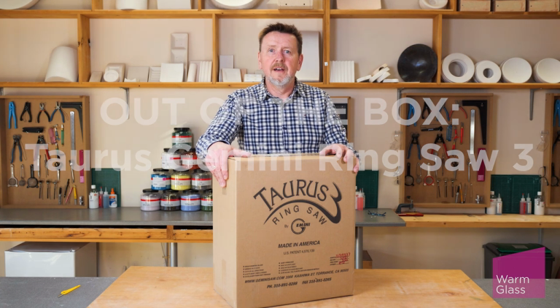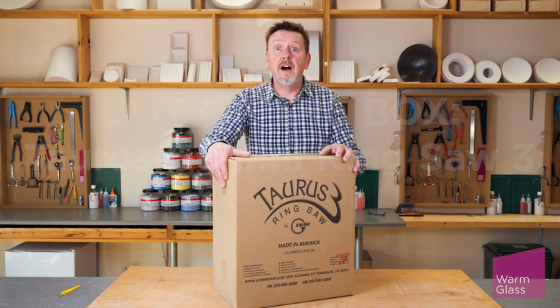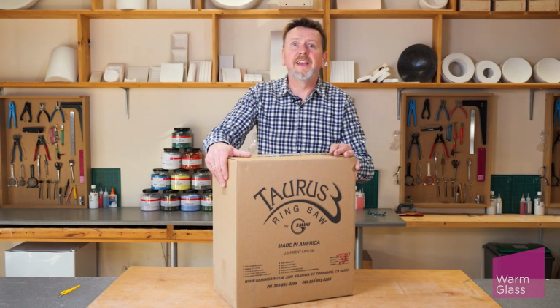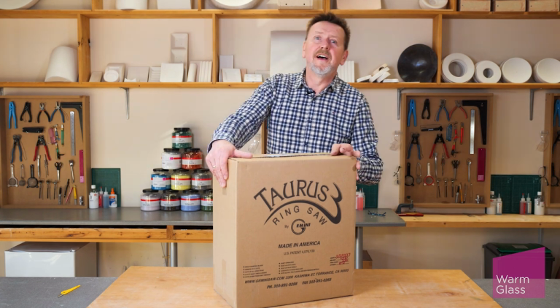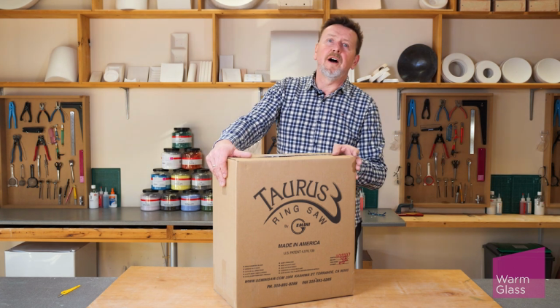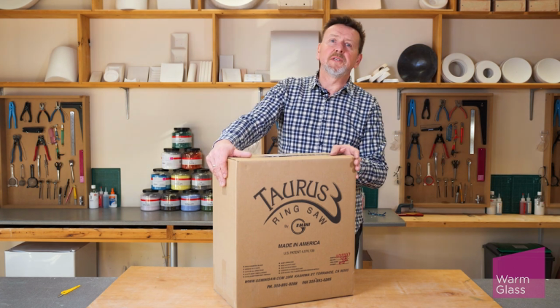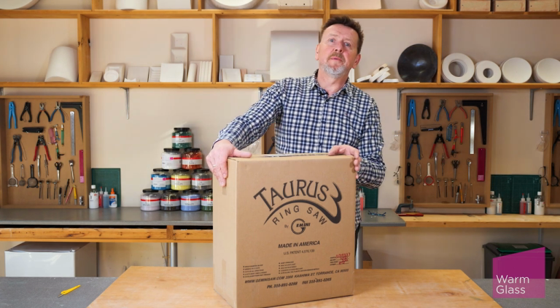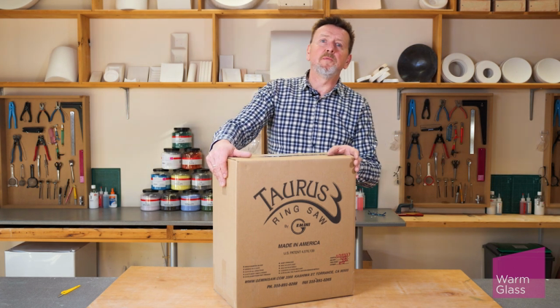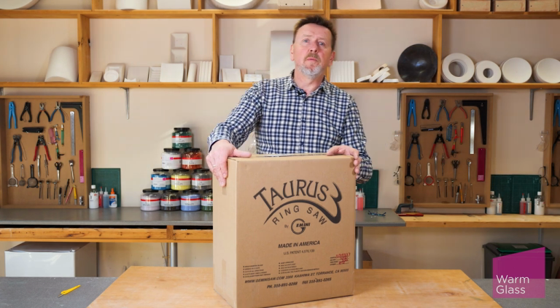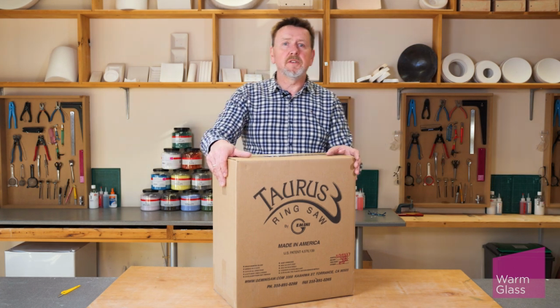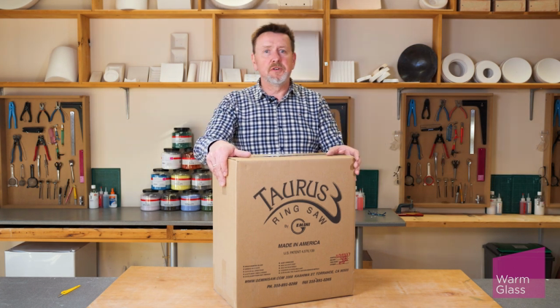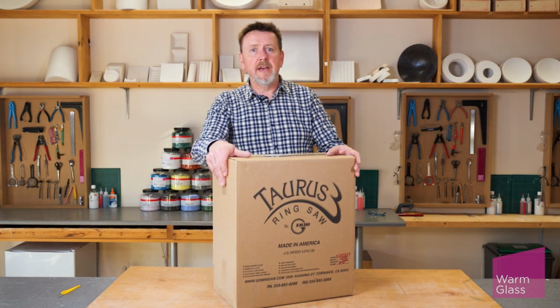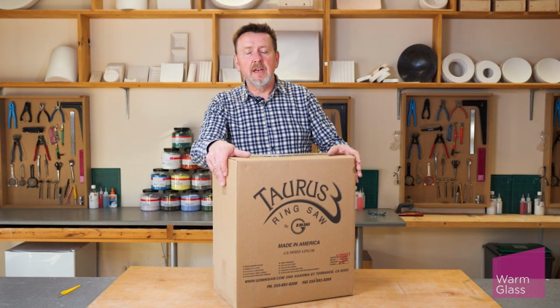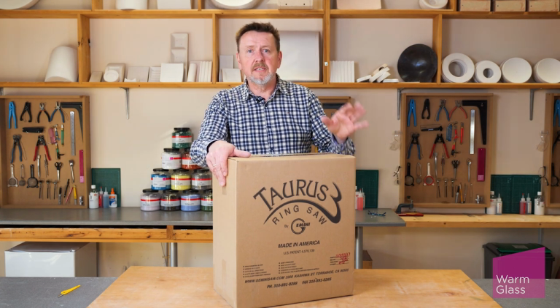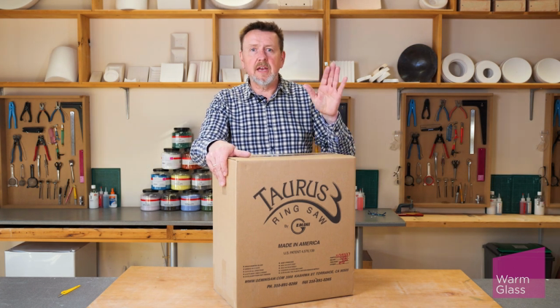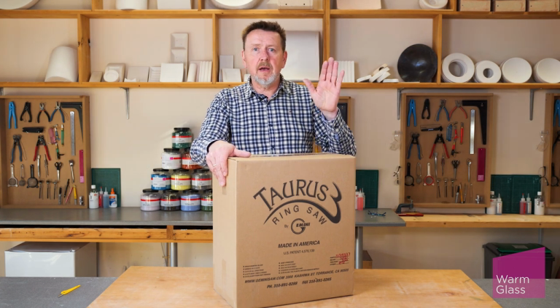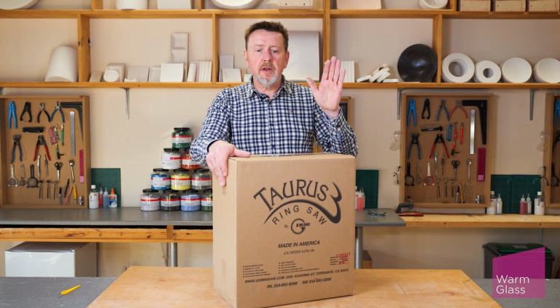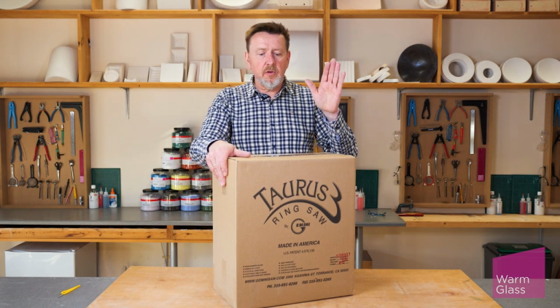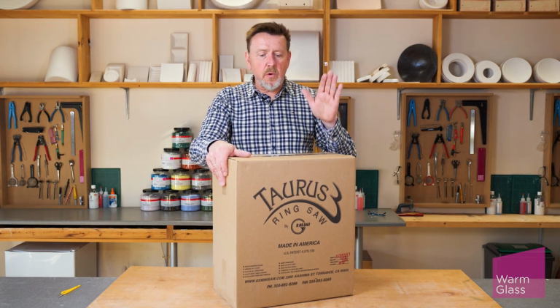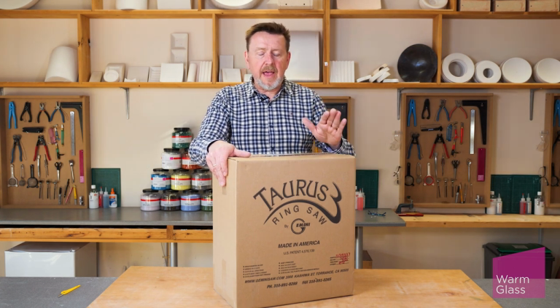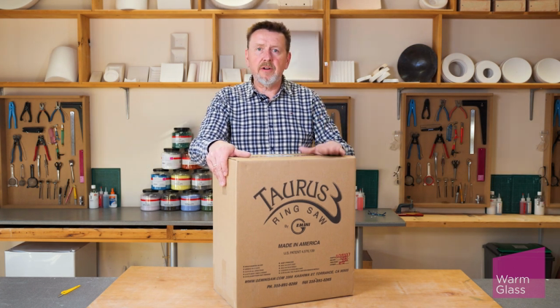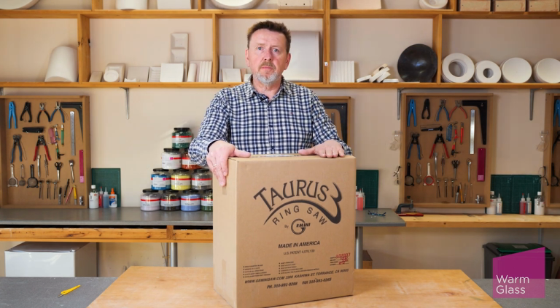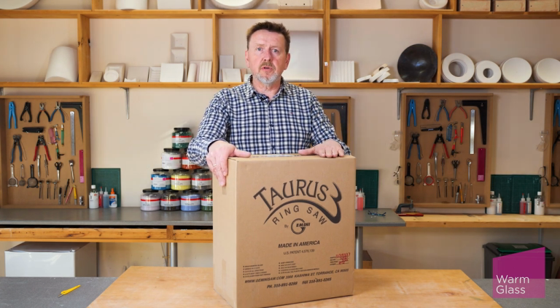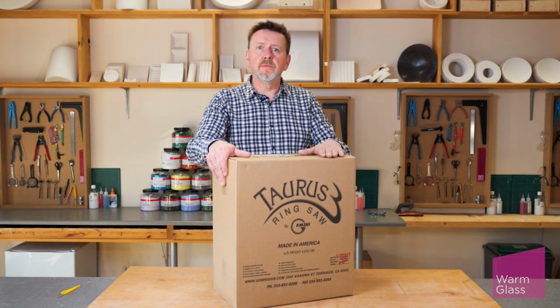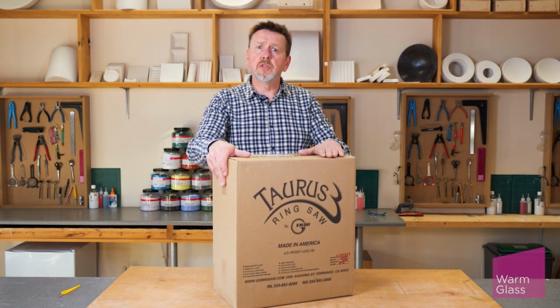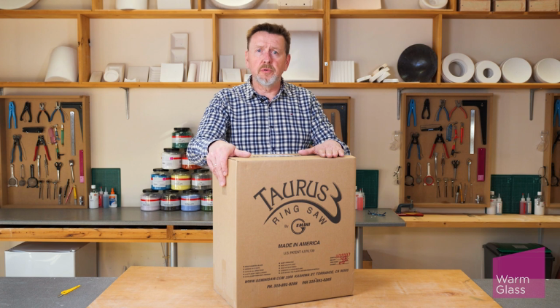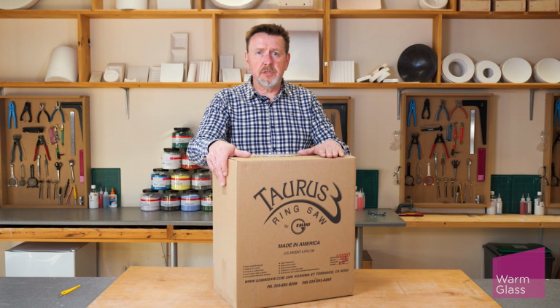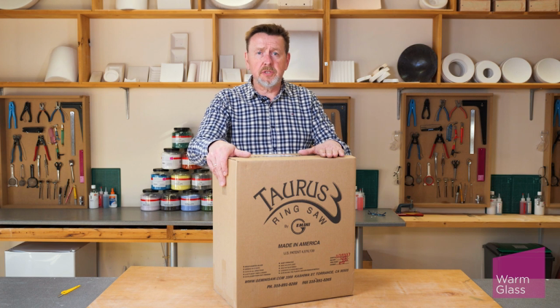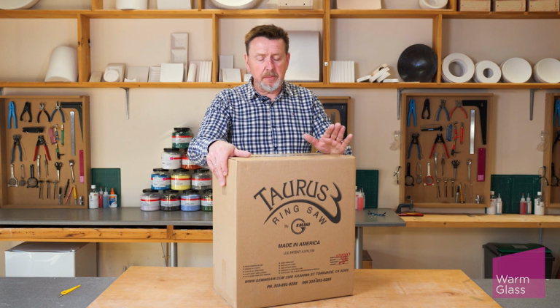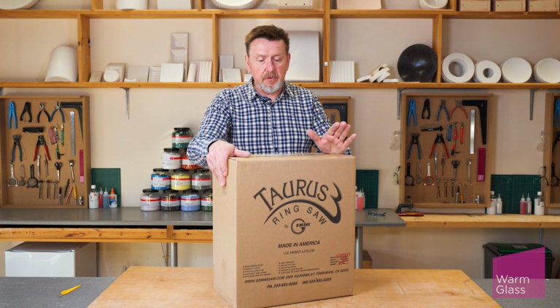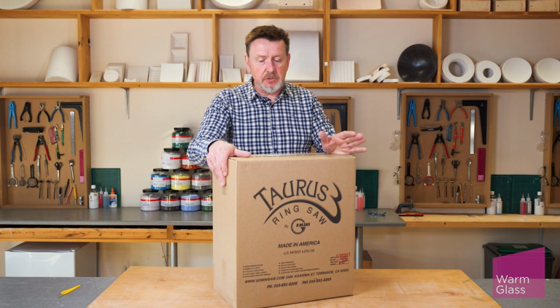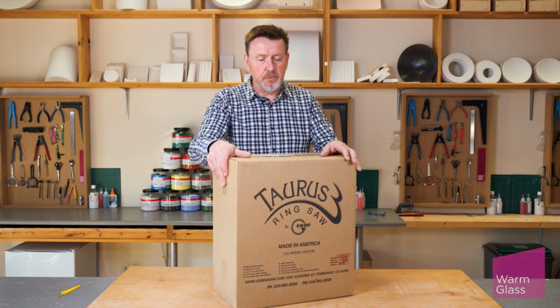Hi, I'm Simon from Warm Glass UK and today I'm going to do a quick out of the box of the Taurus Gemini Ring Saw.